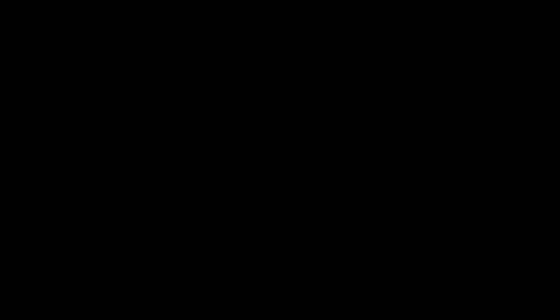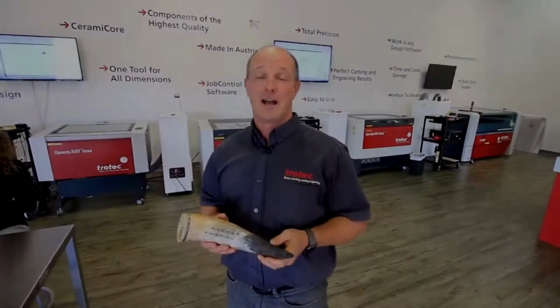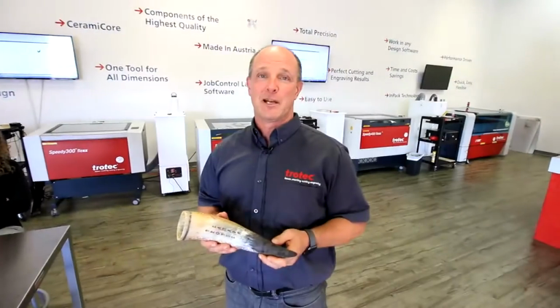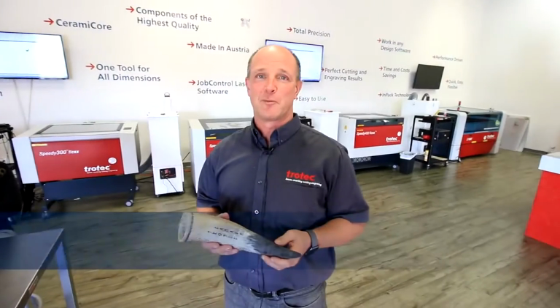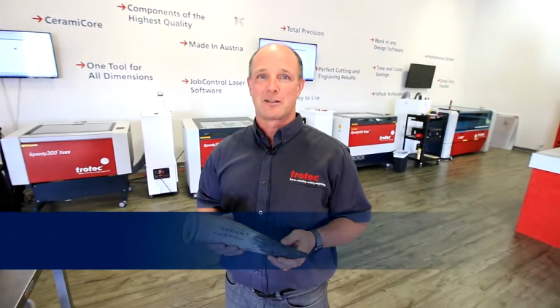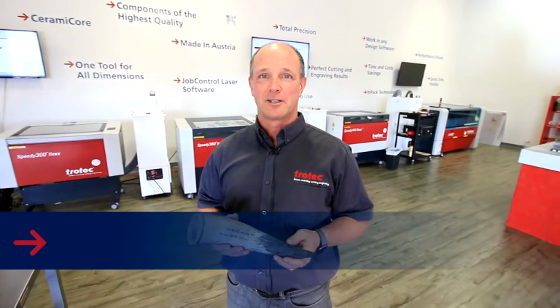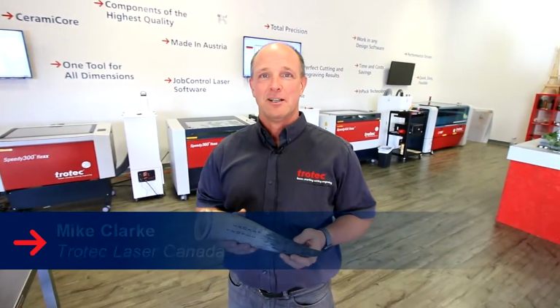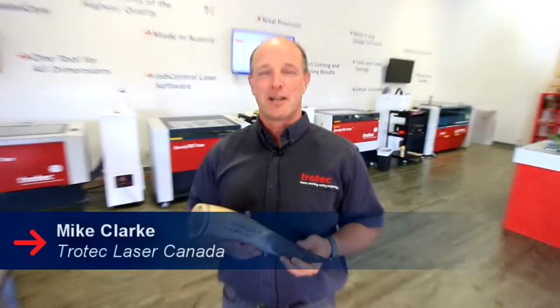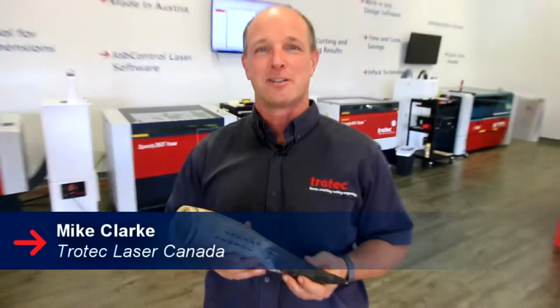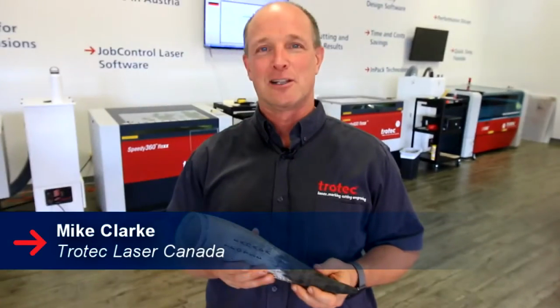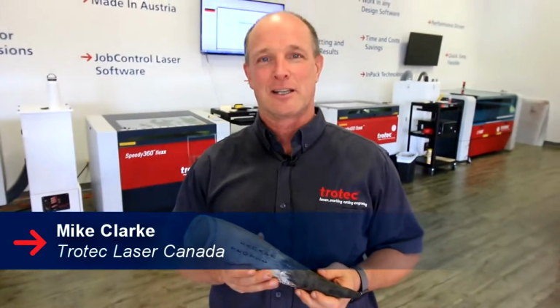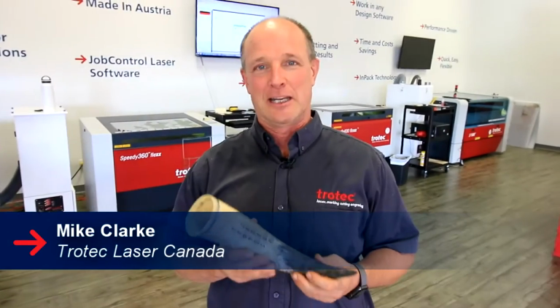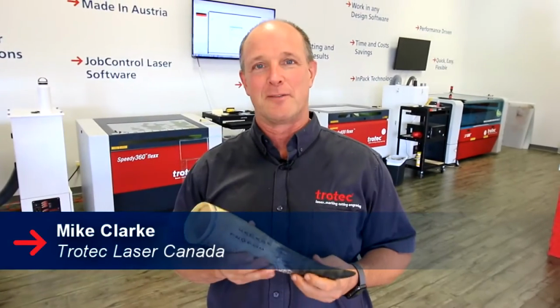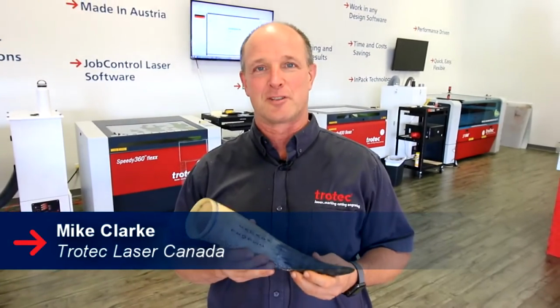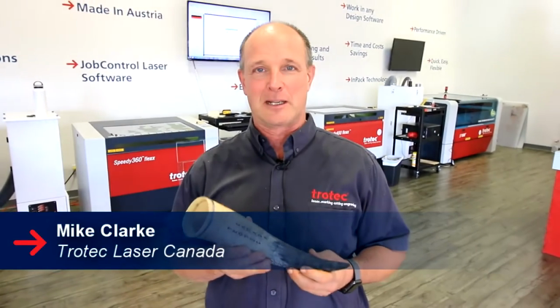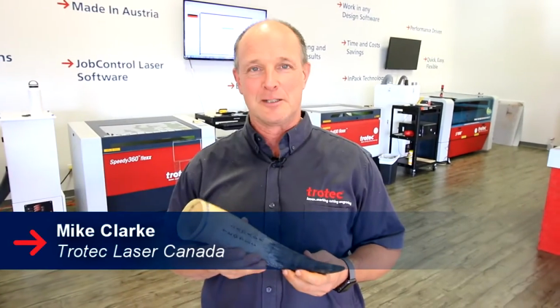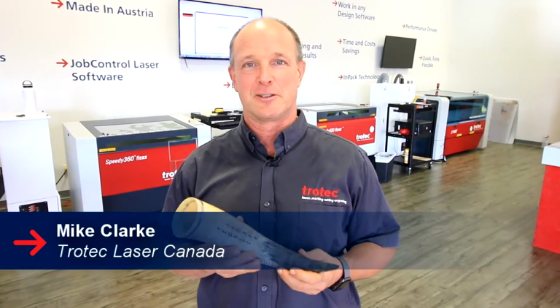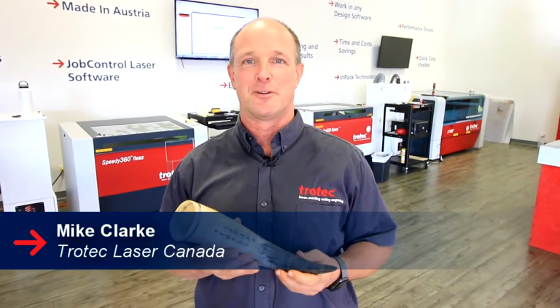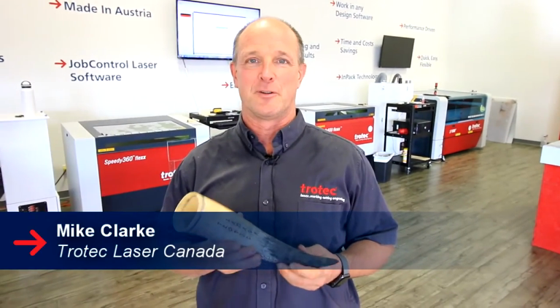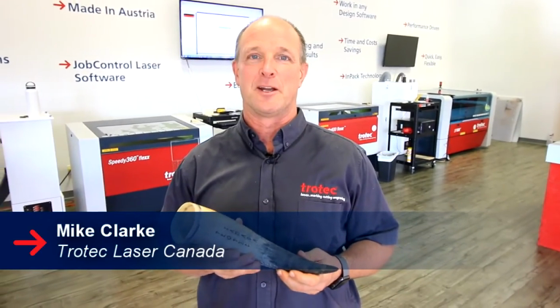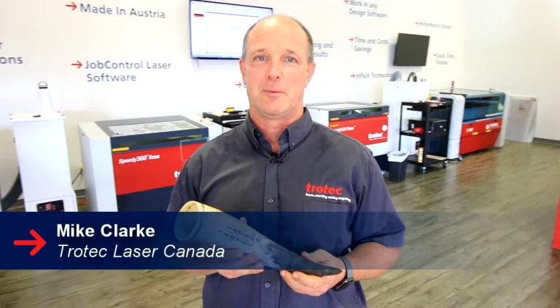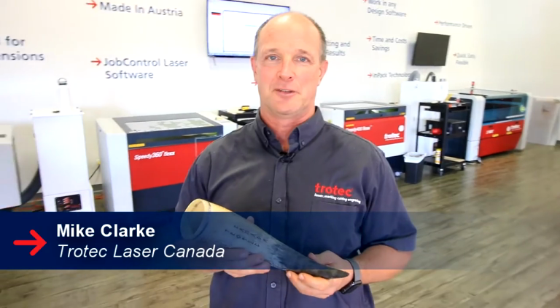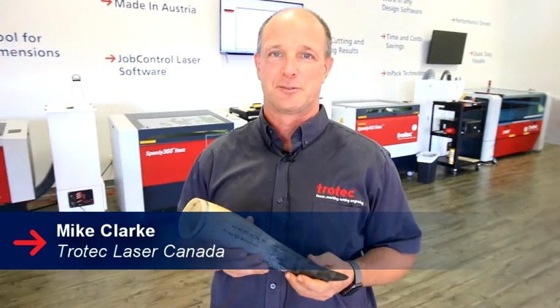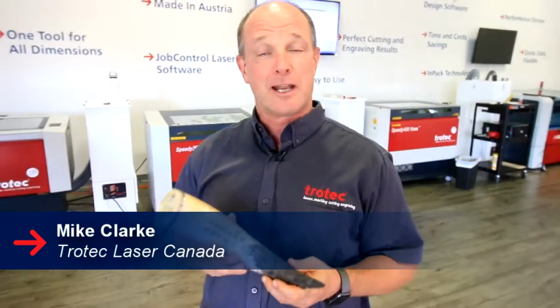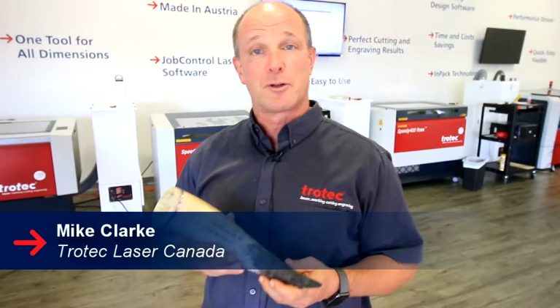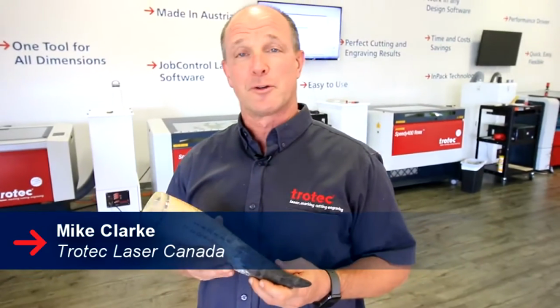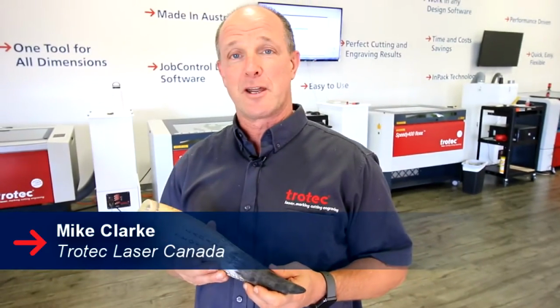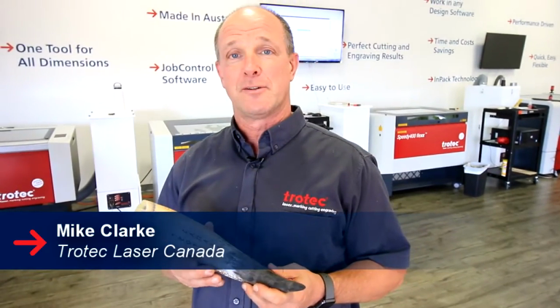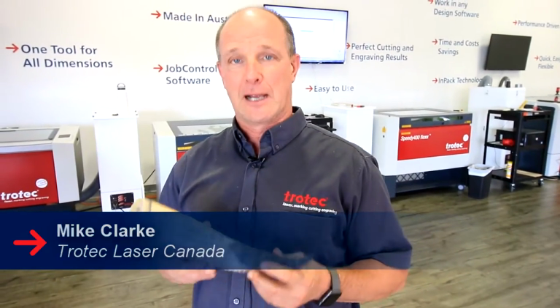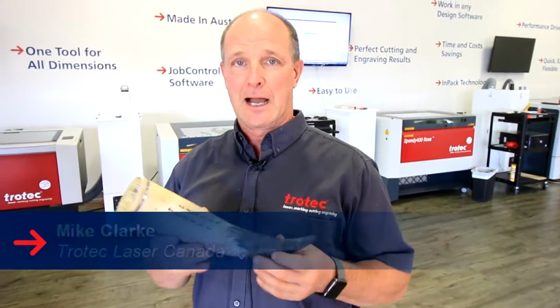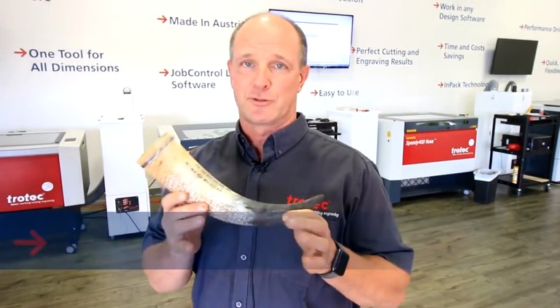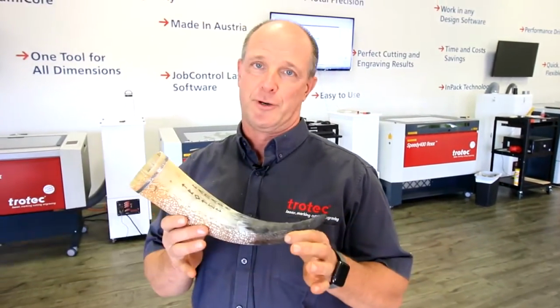Hi, my name is Mike Clark. Today we're going to take a look at engraving something a little bit different than we've done in the past. Today we're going to engrave a cow's horn.